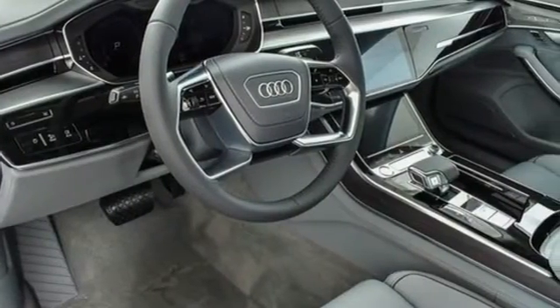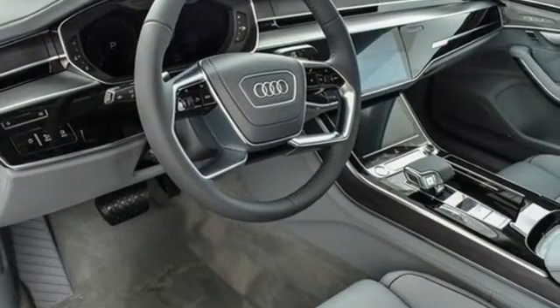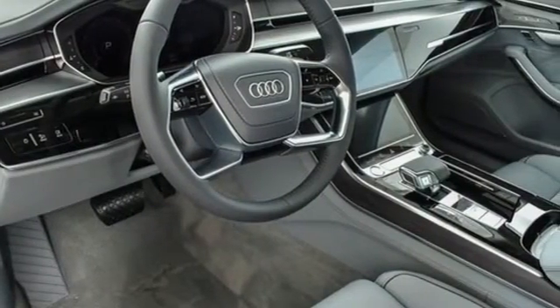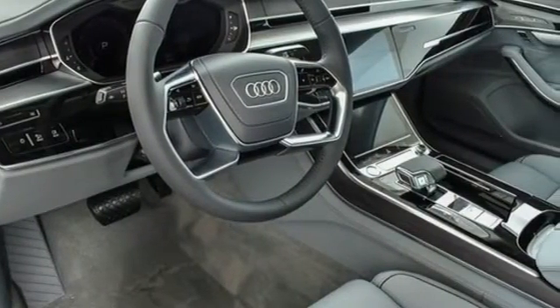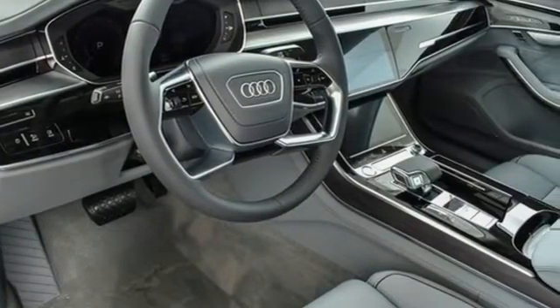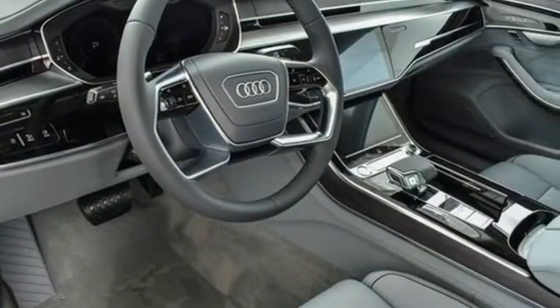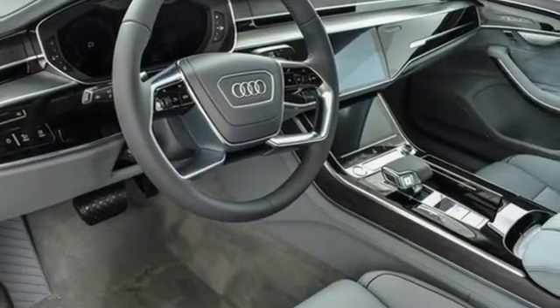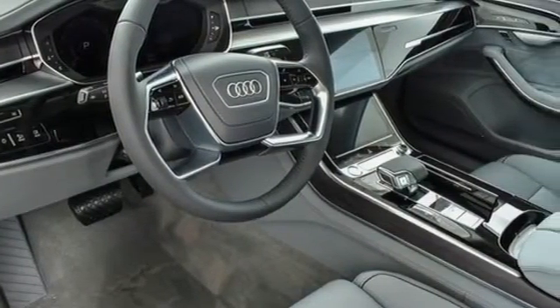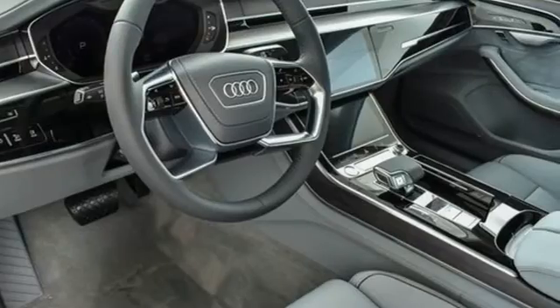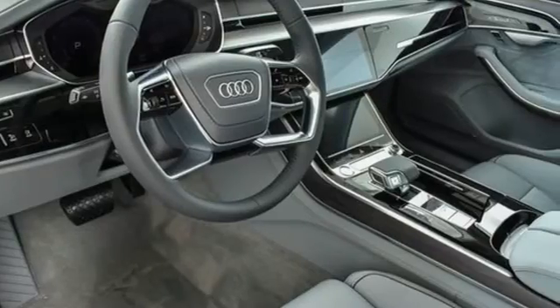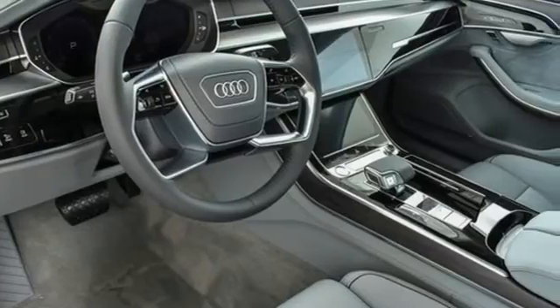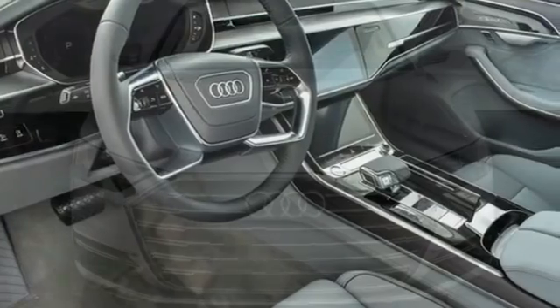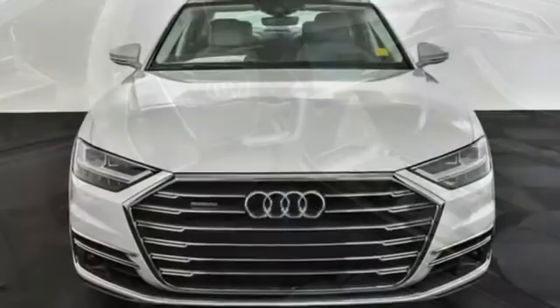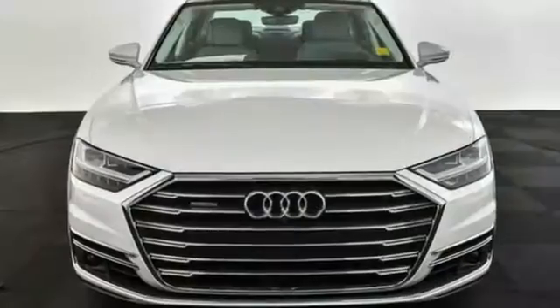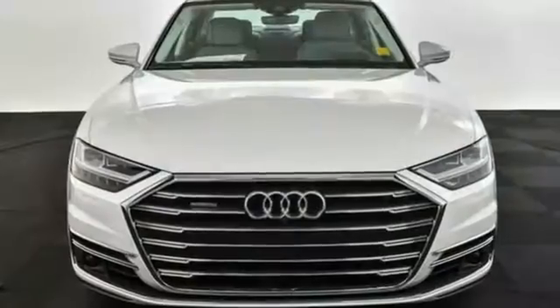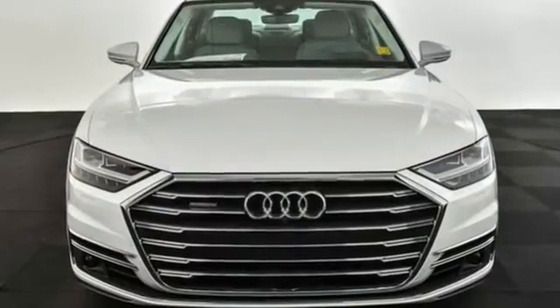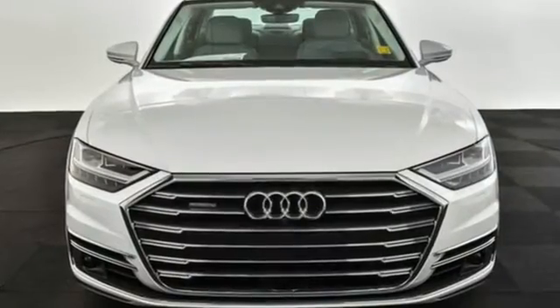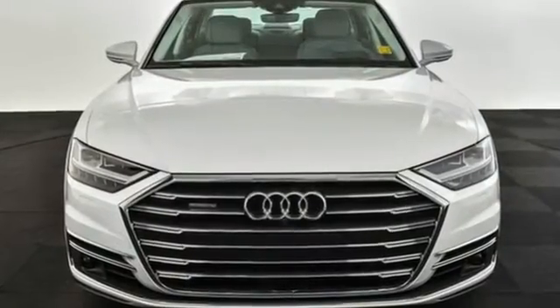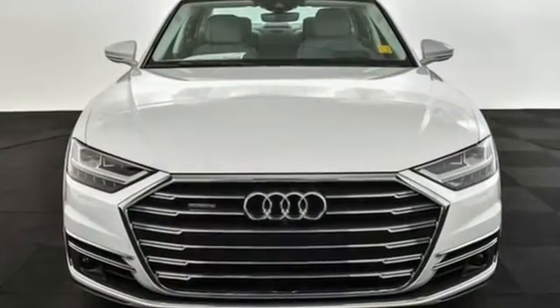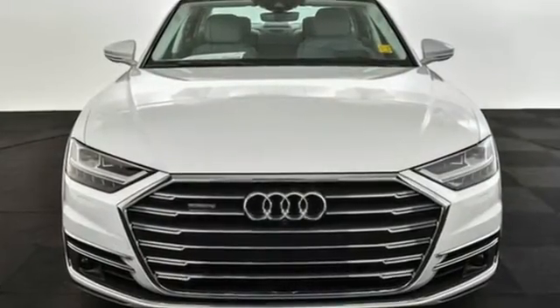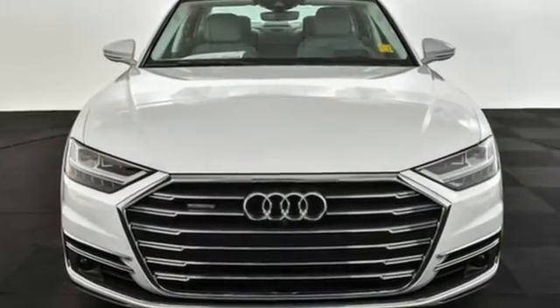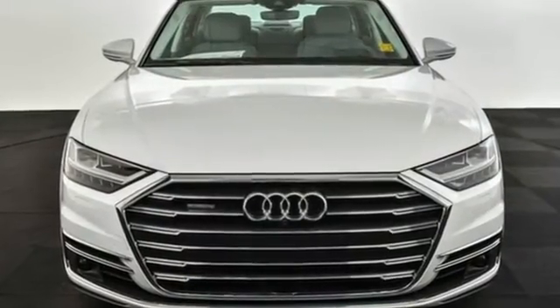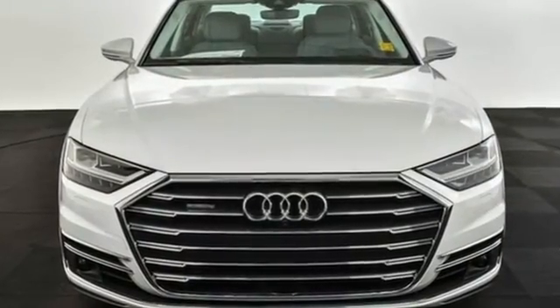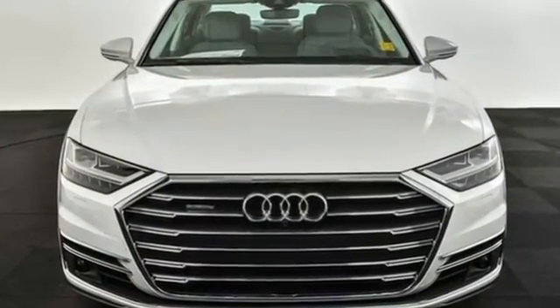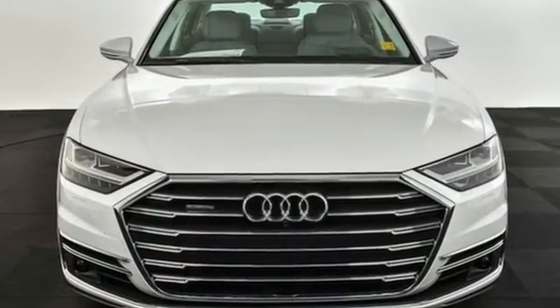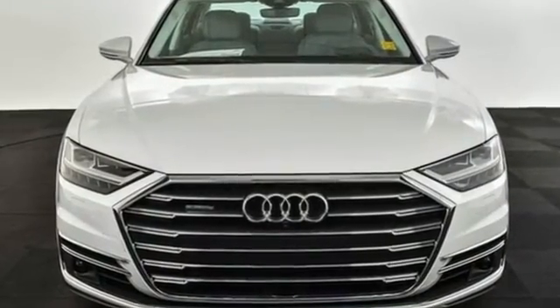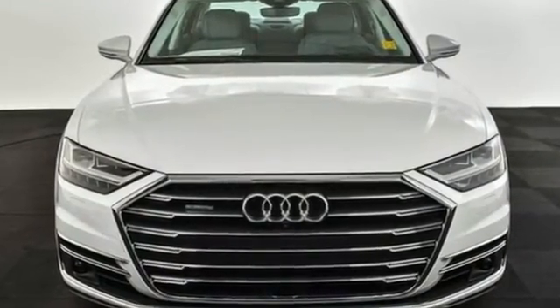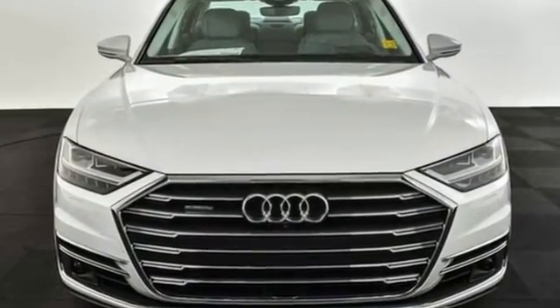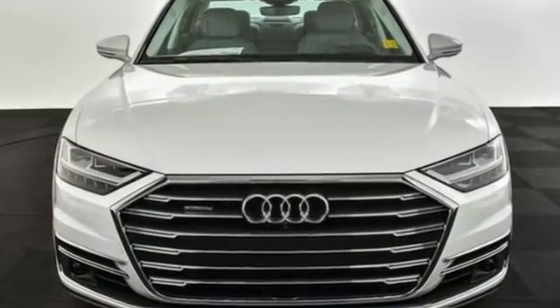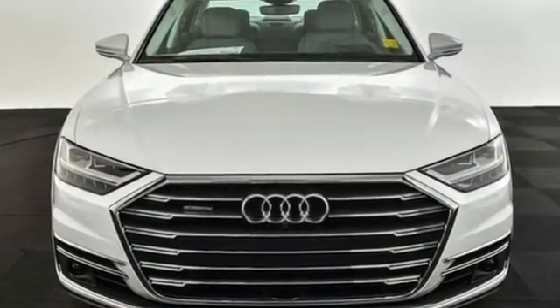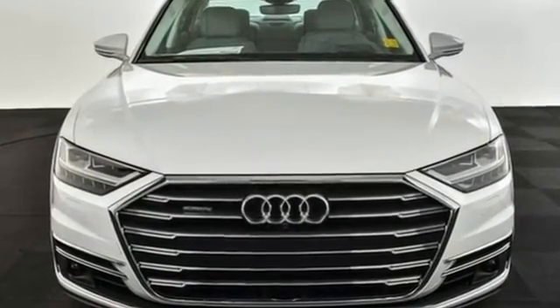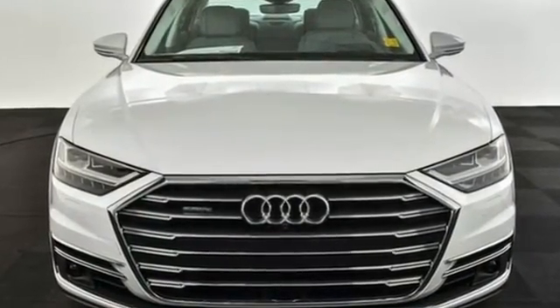Audi doesn't follow trends — it sets them. There's even more to see in person. Take it for a test drive today.